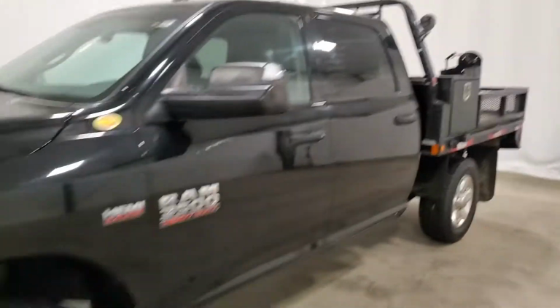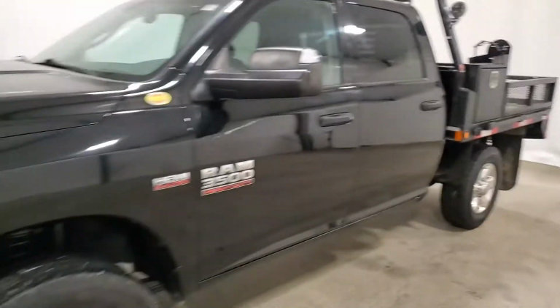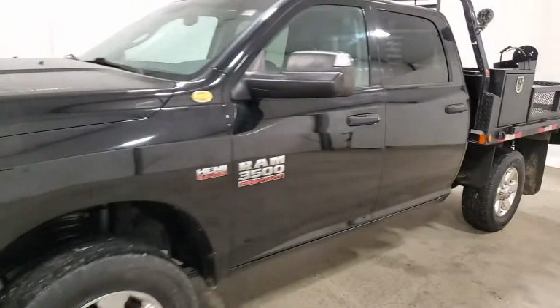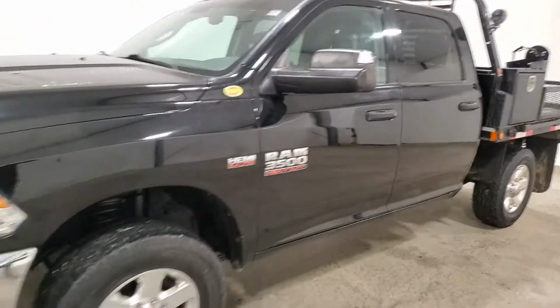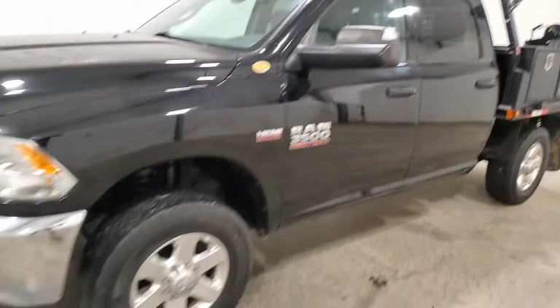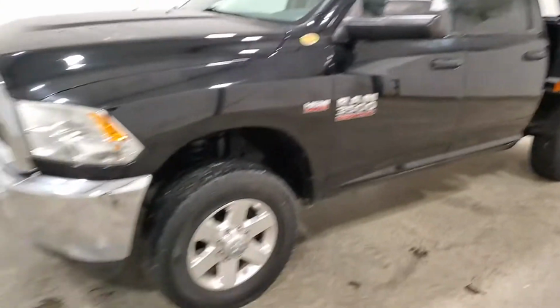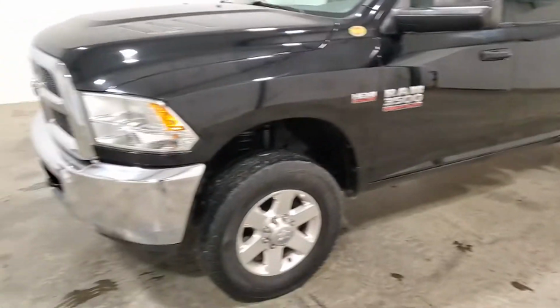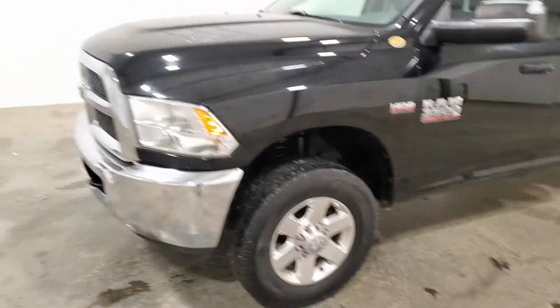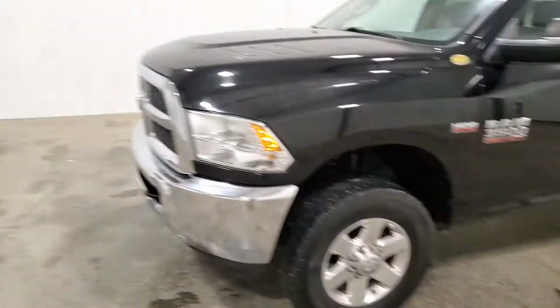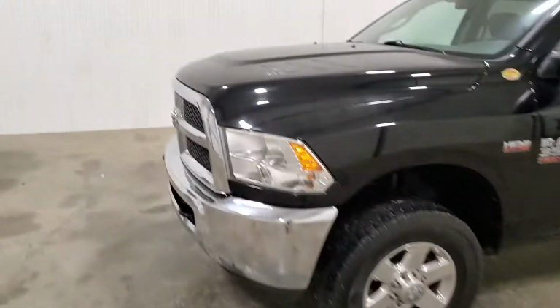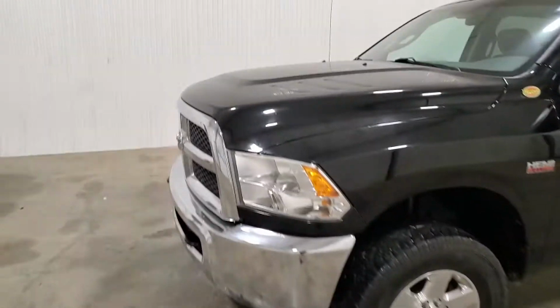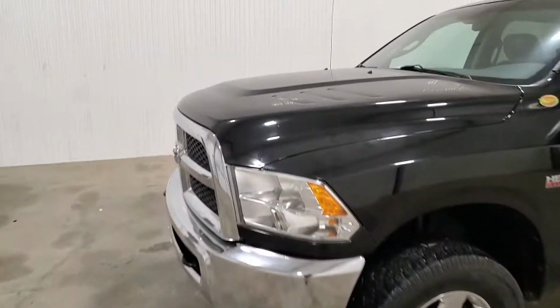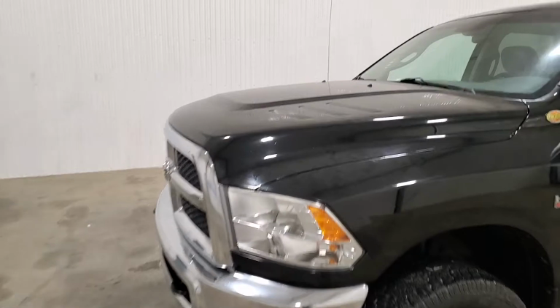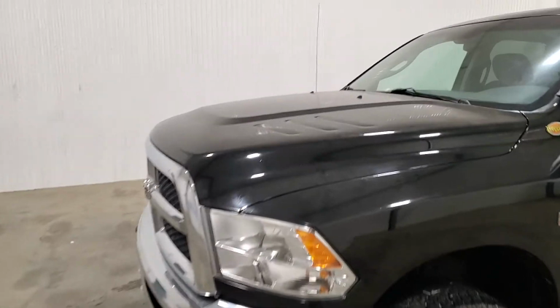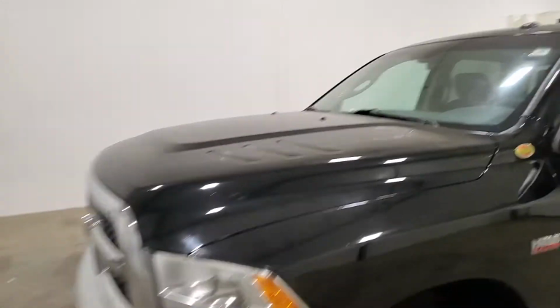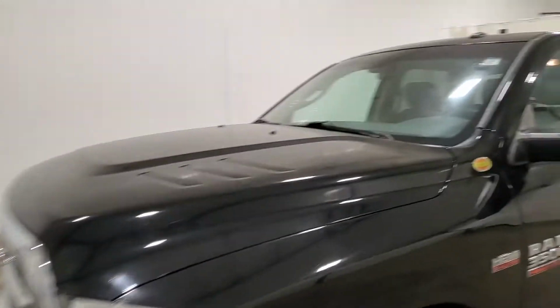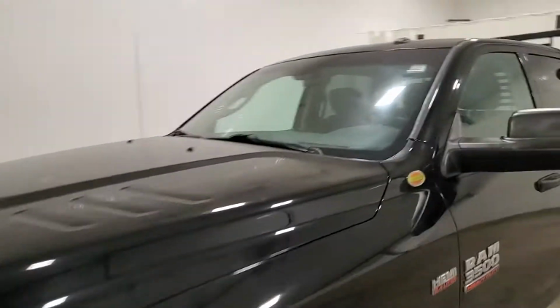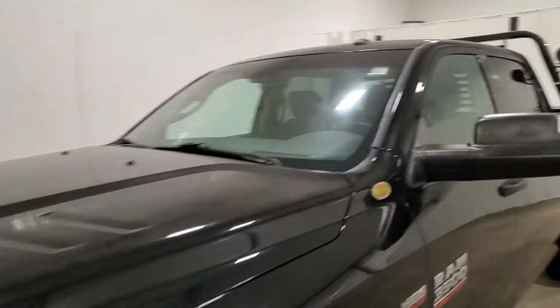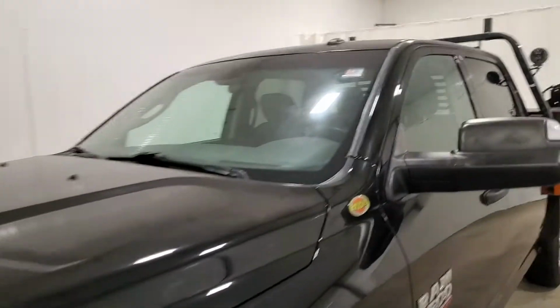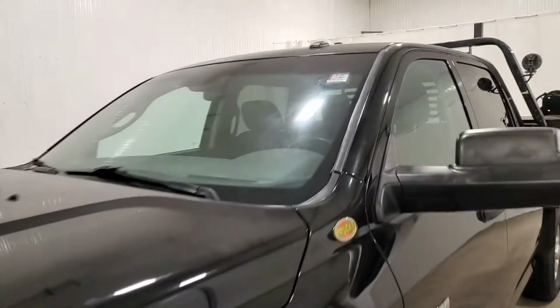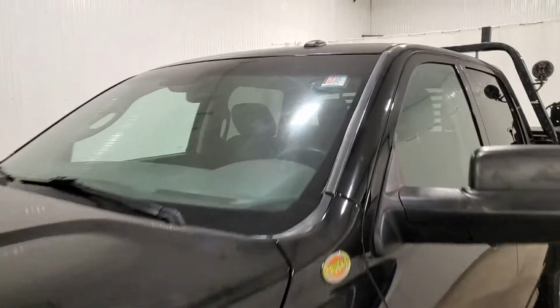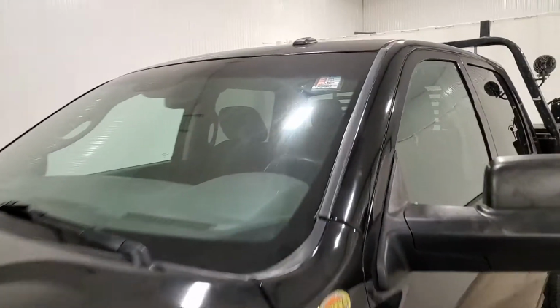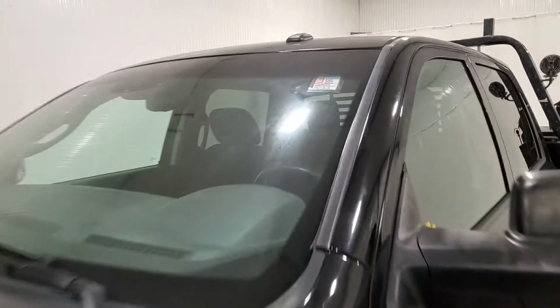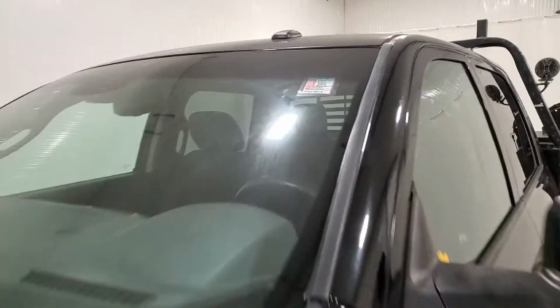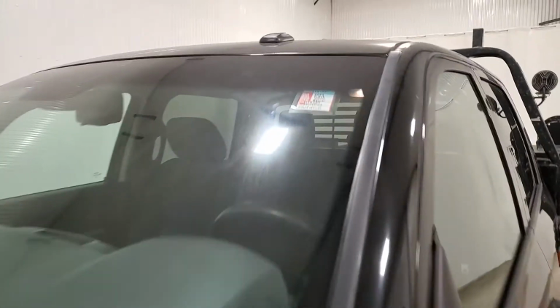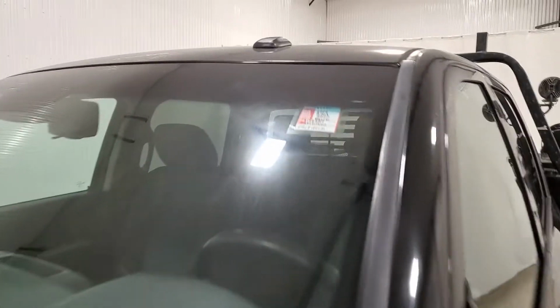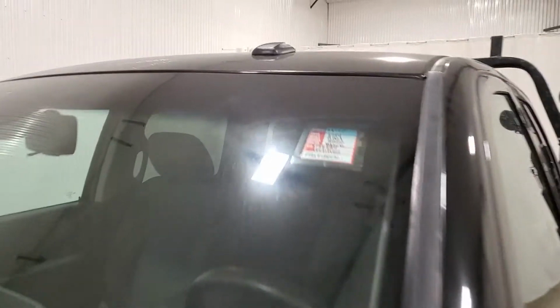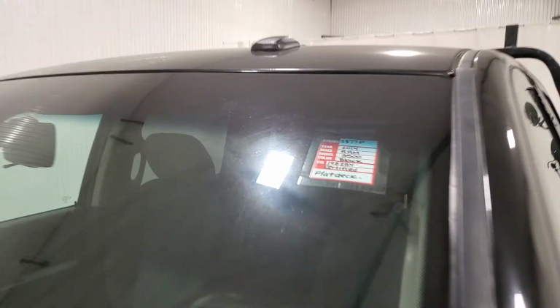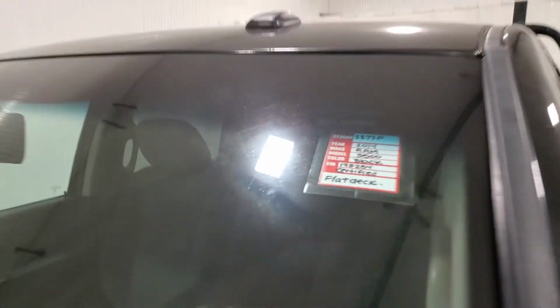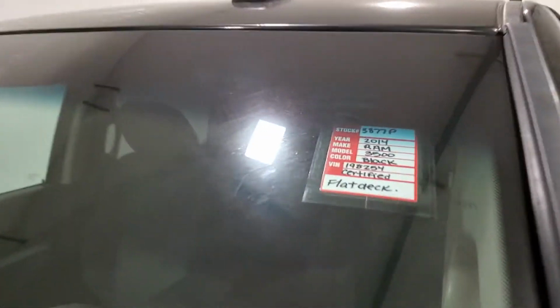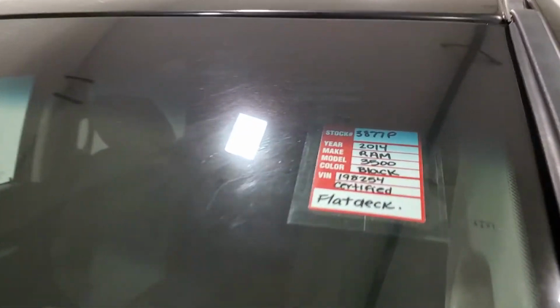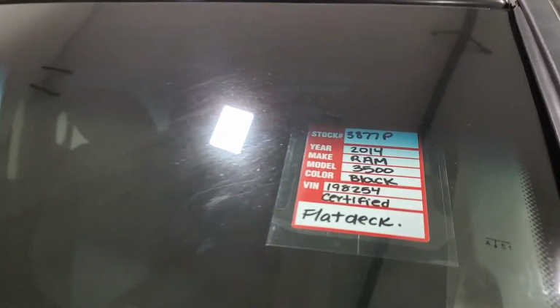Again, this is stock number 3877. It's a 2014 Ram 3500.